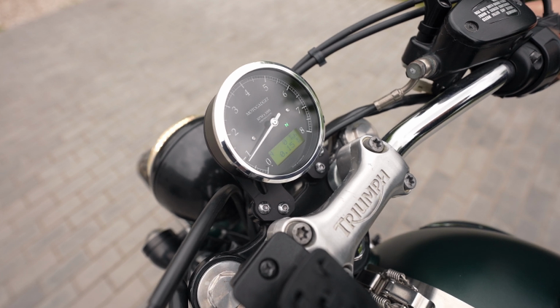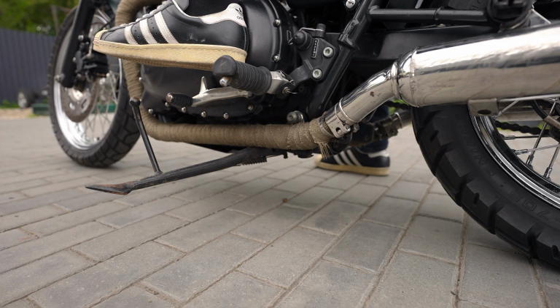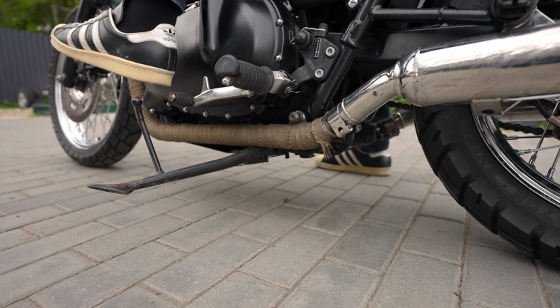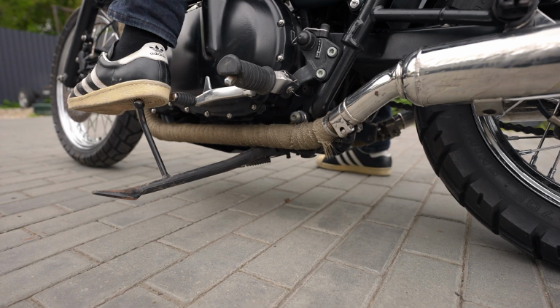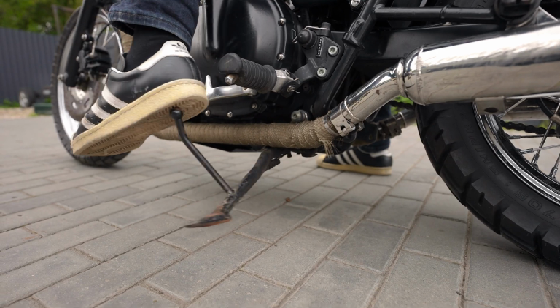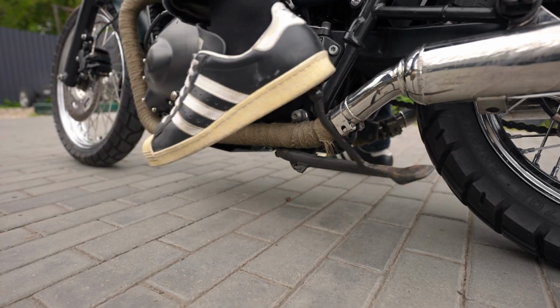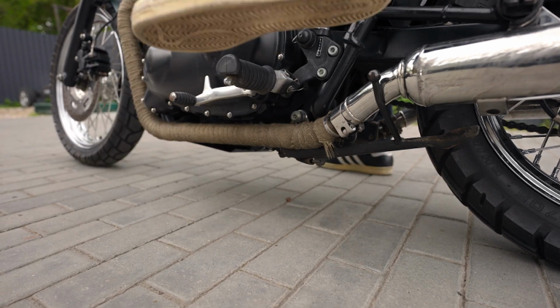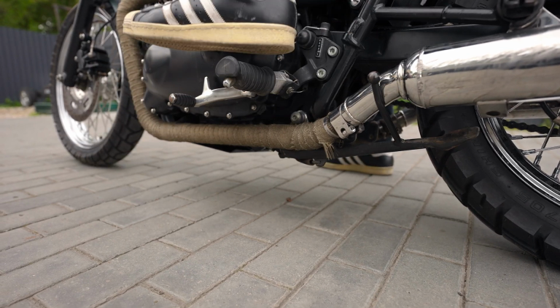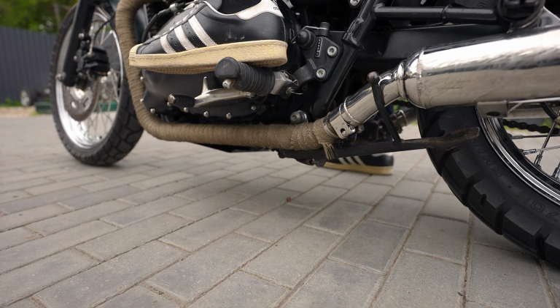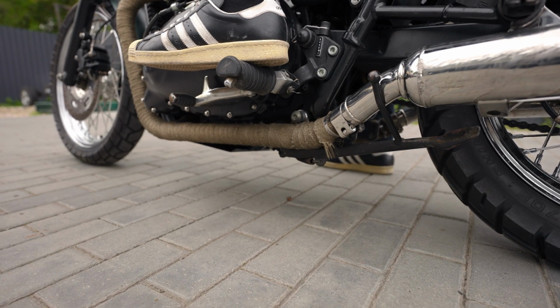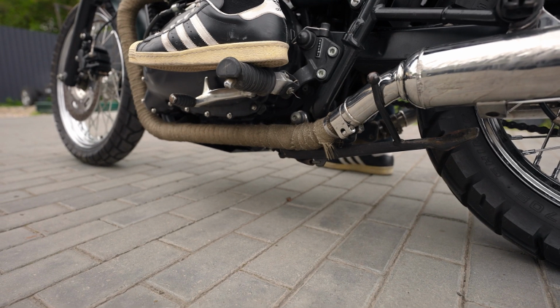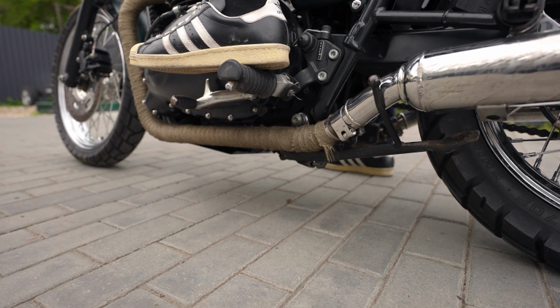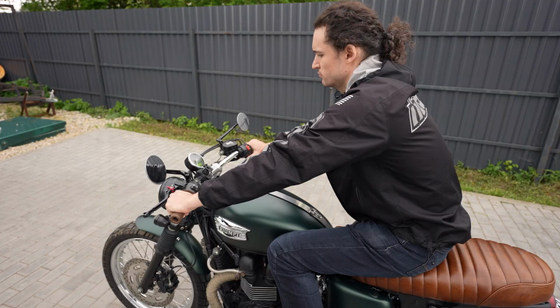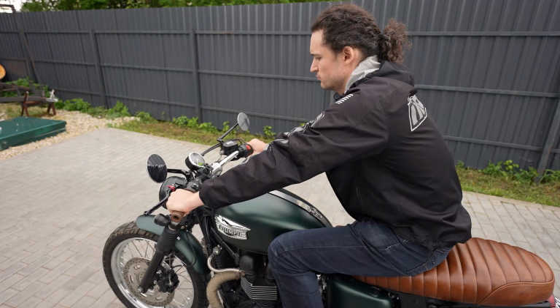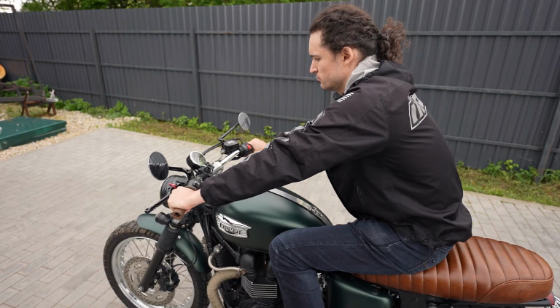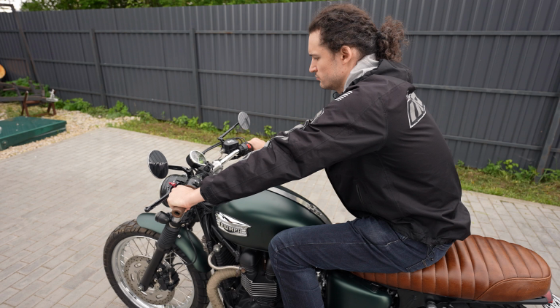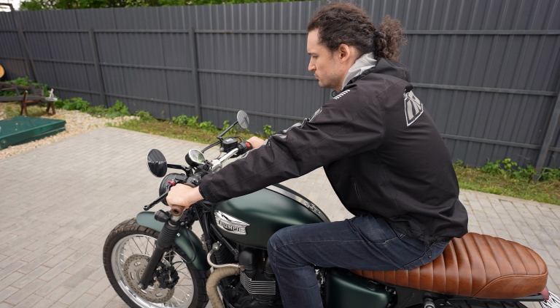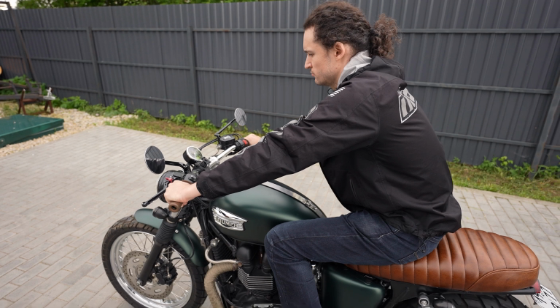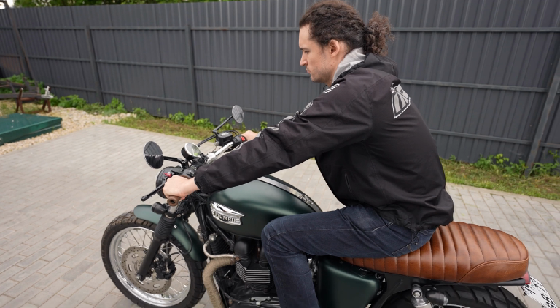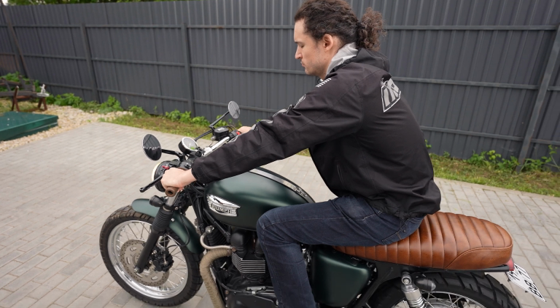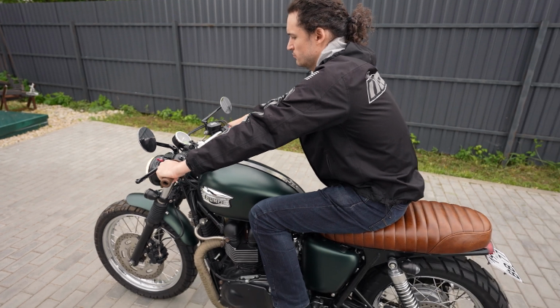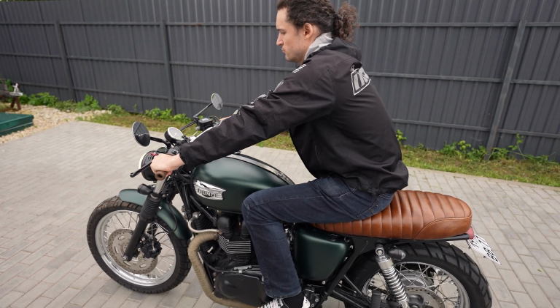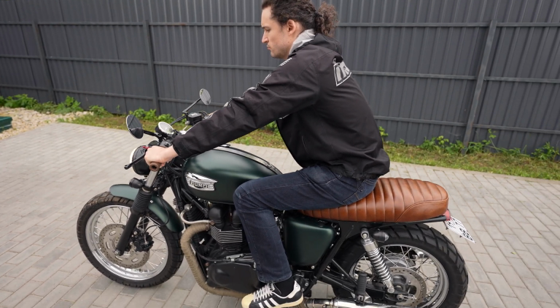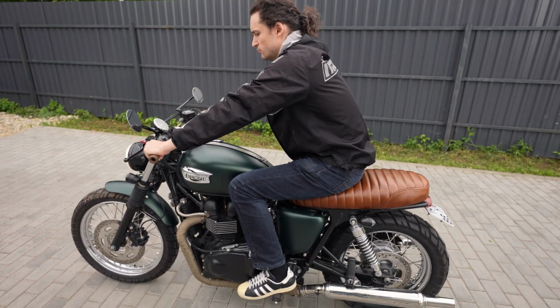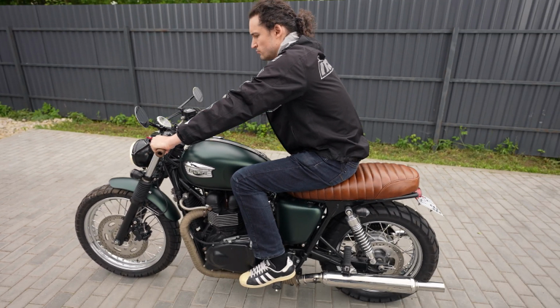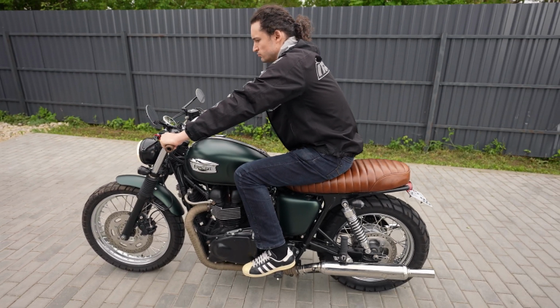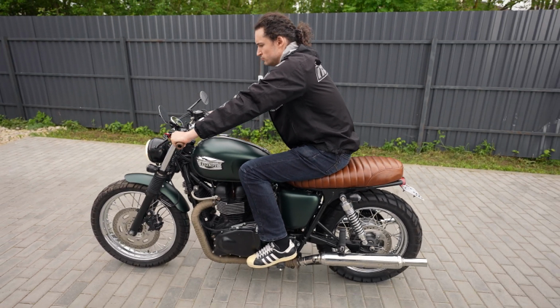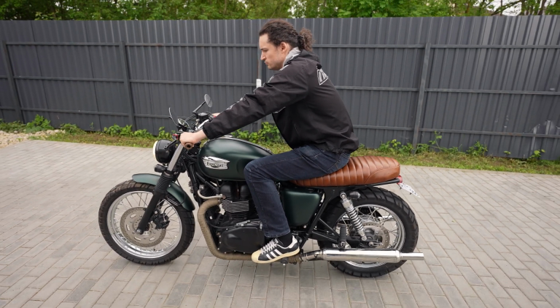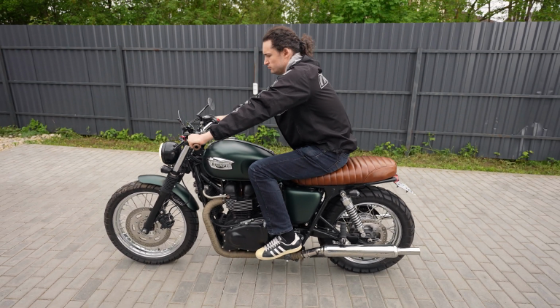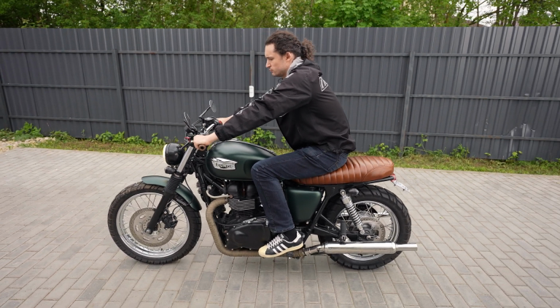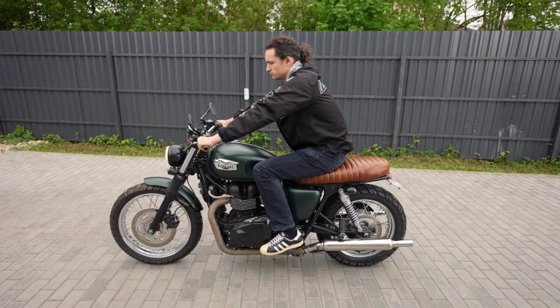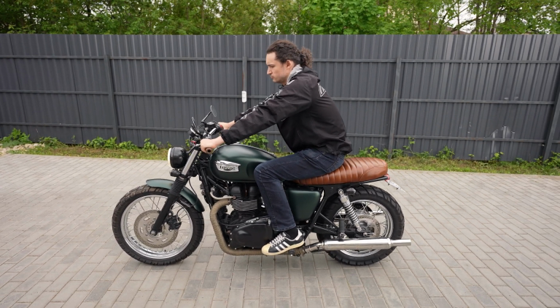The side stand sensor goes to the stand input and does not allow activating the starter if the bike is on the side stand.